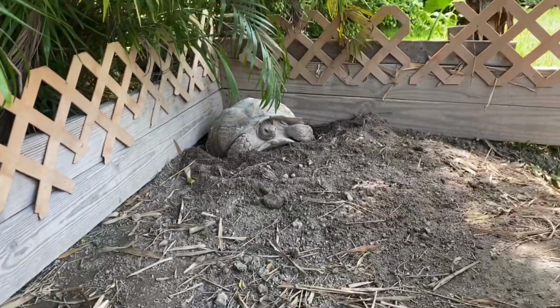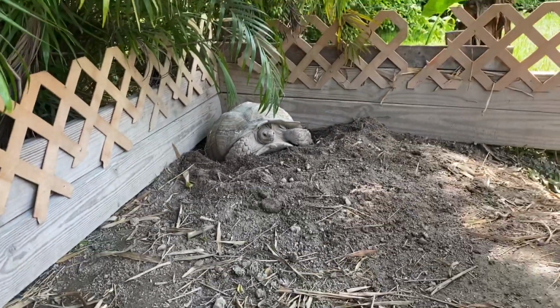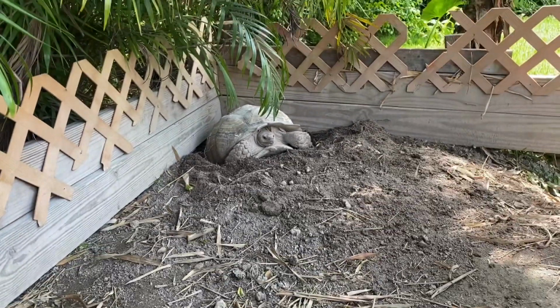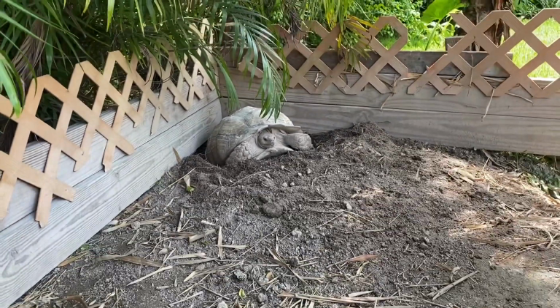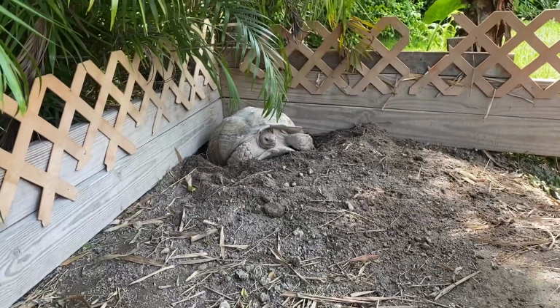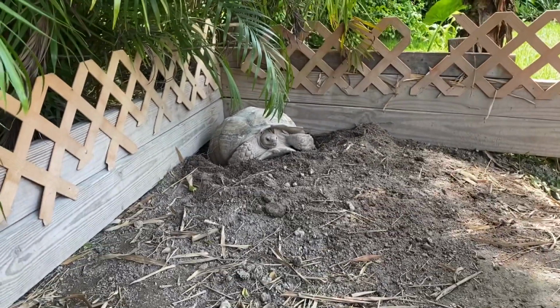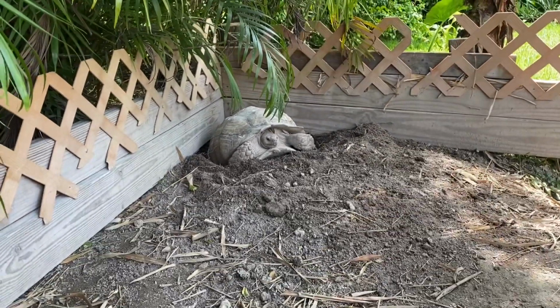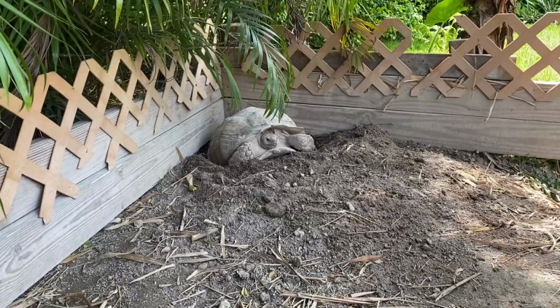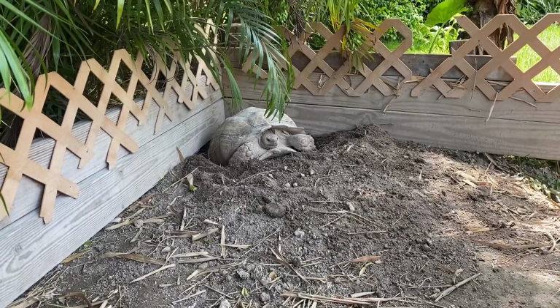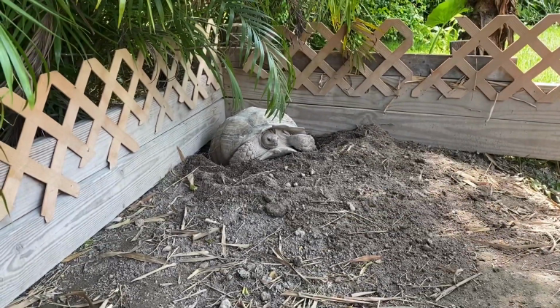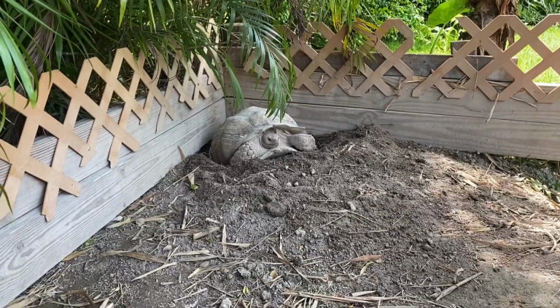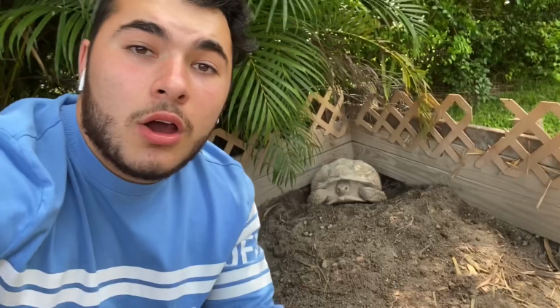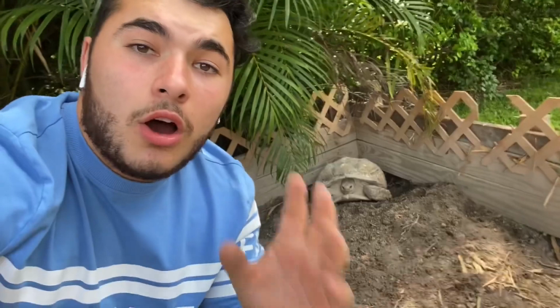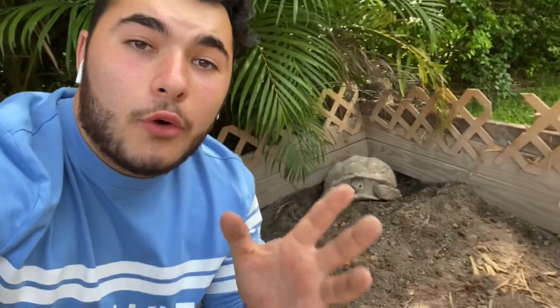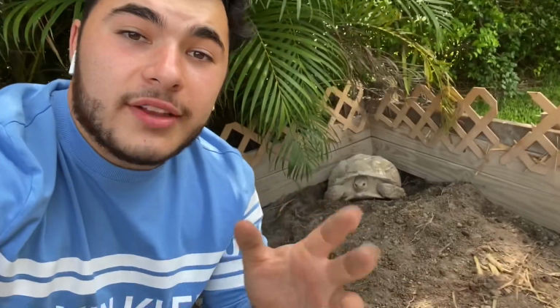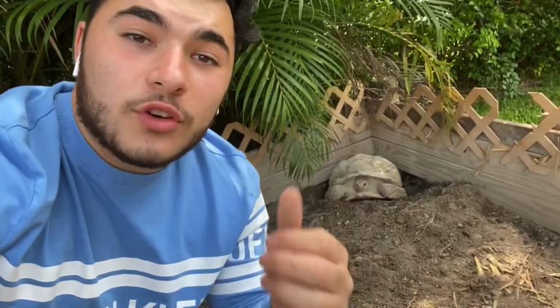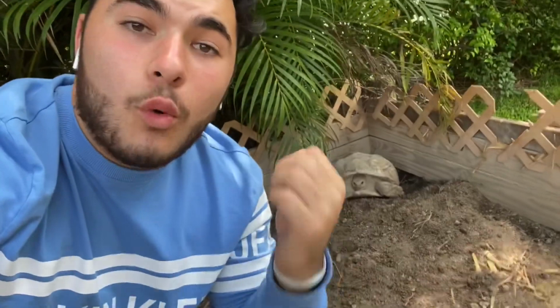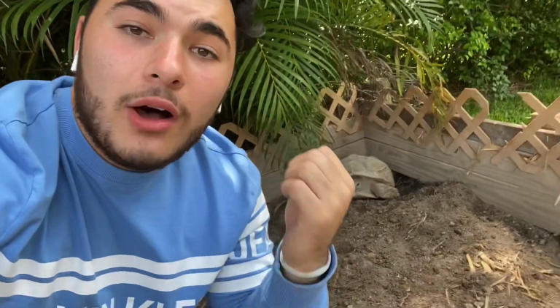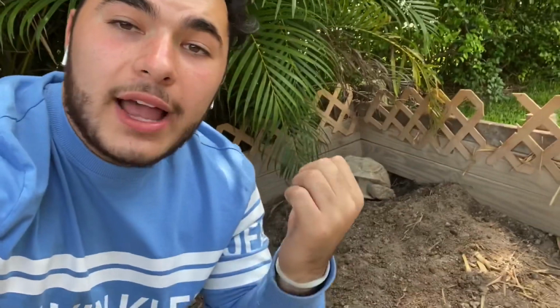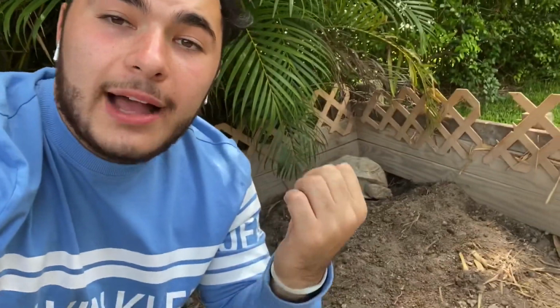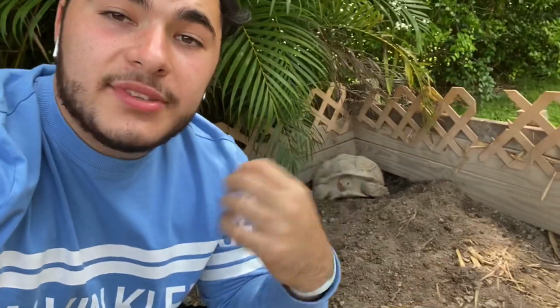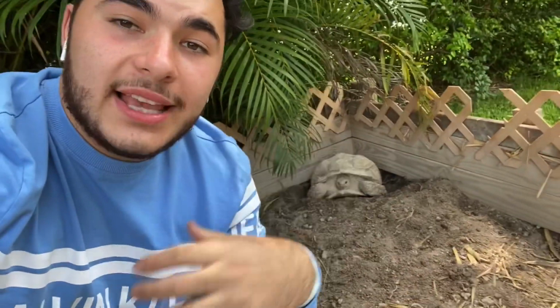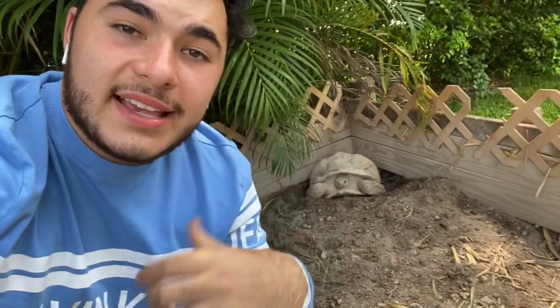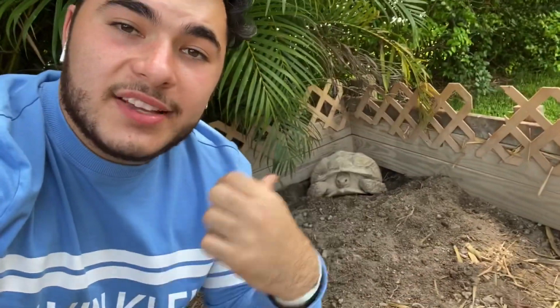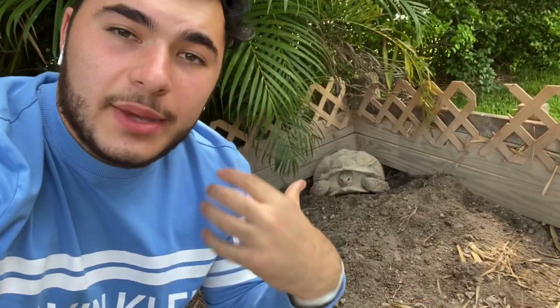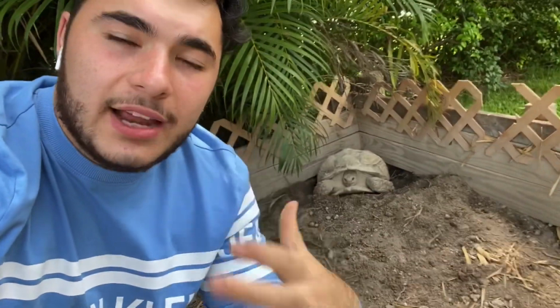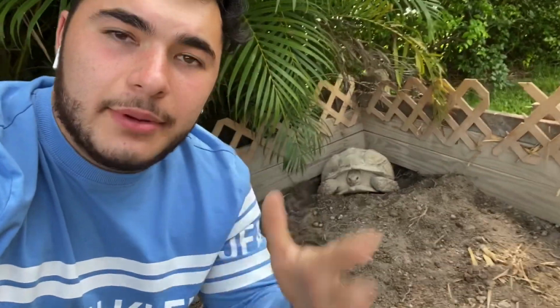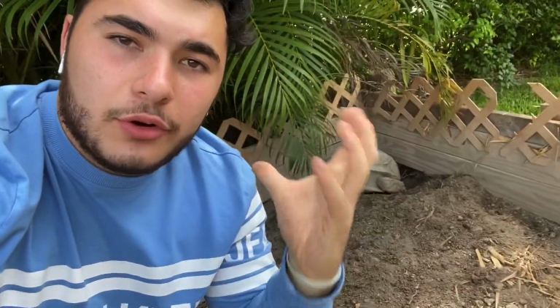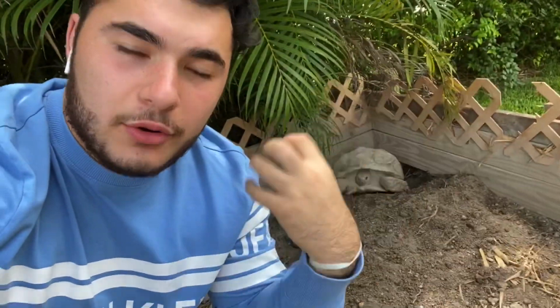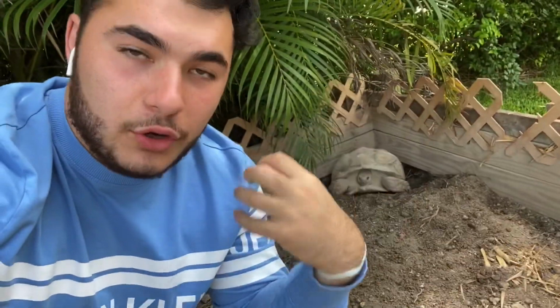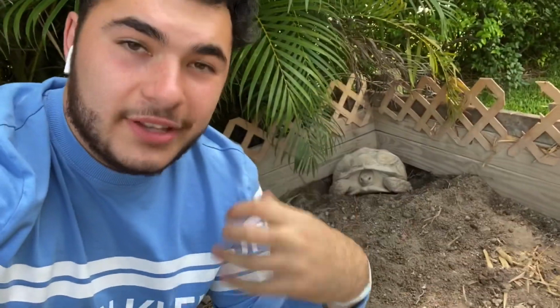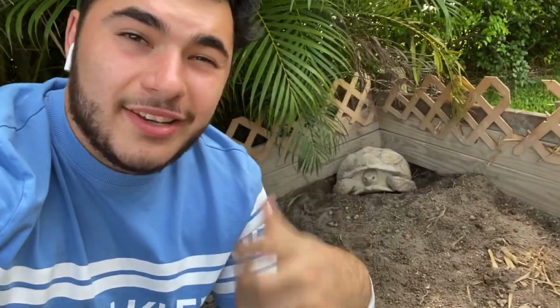Gabs right now is building her nest and building the egg chamber, and hopefully here soon we'll get some clips of her laying eggs.